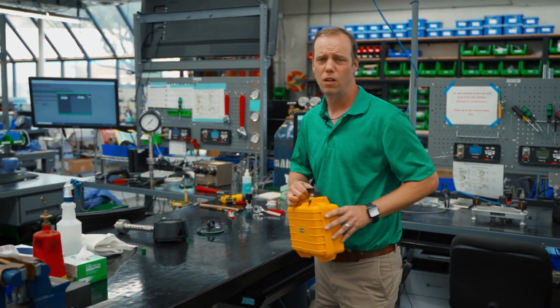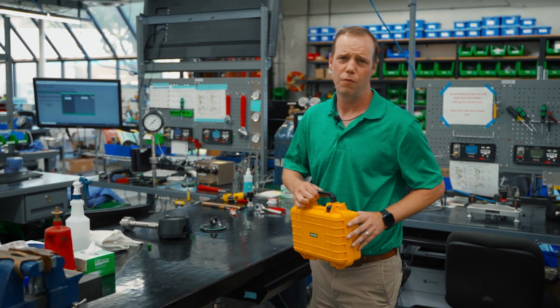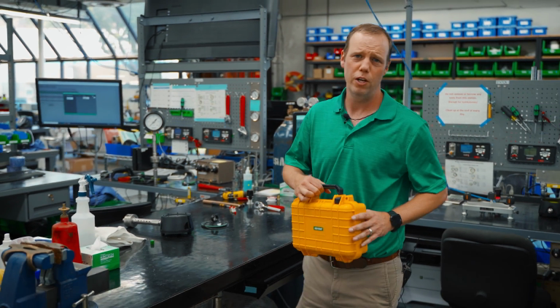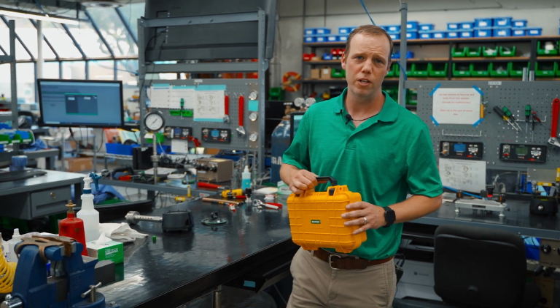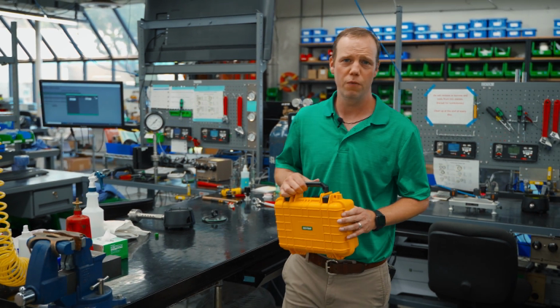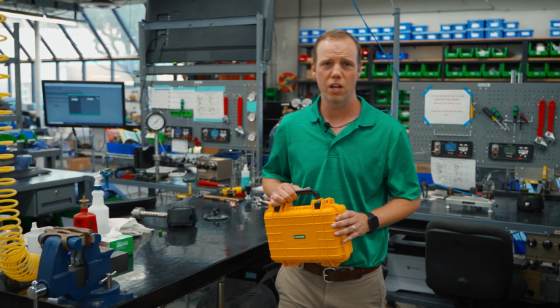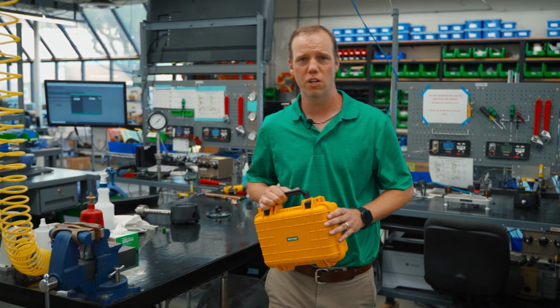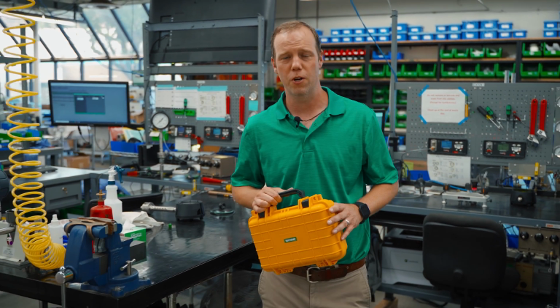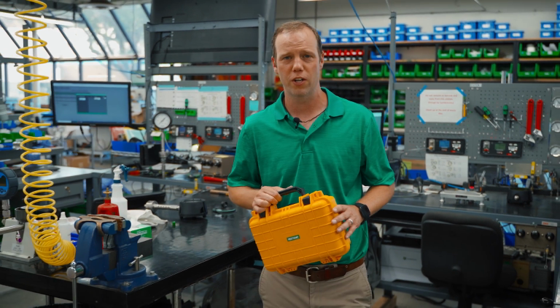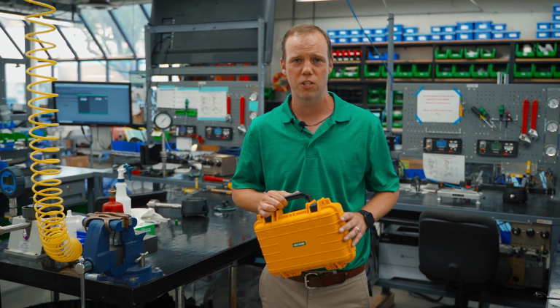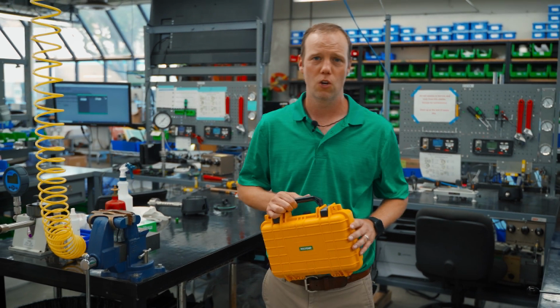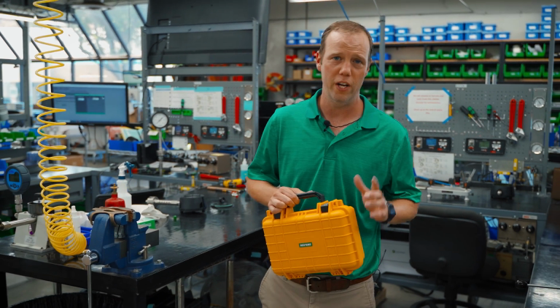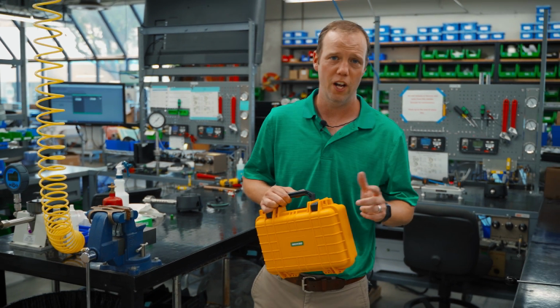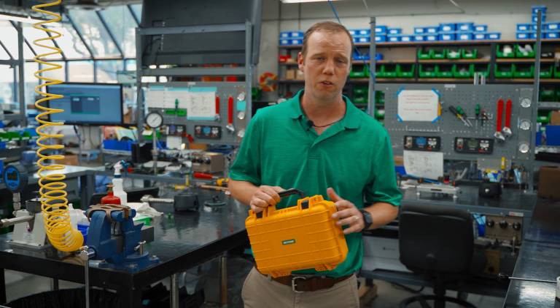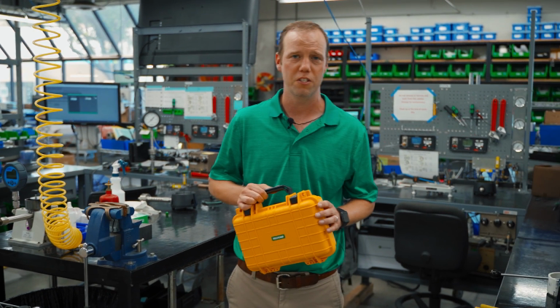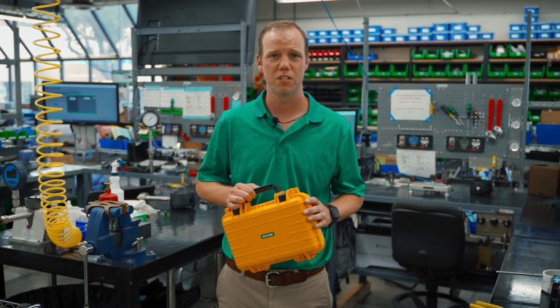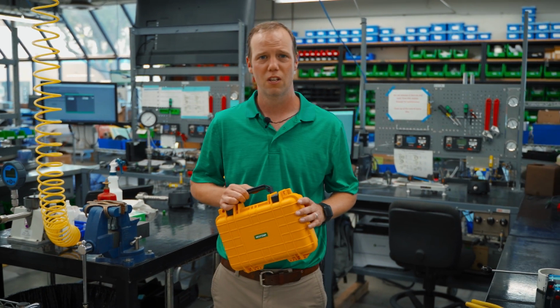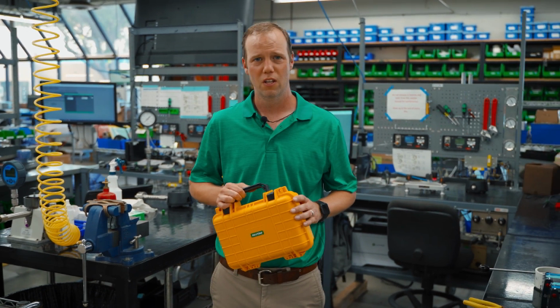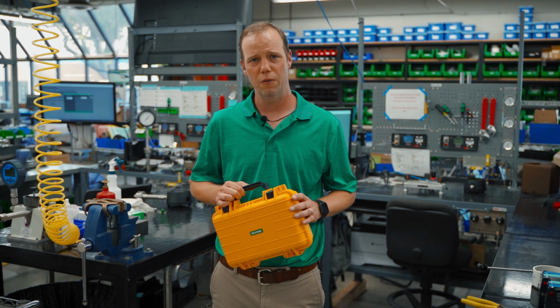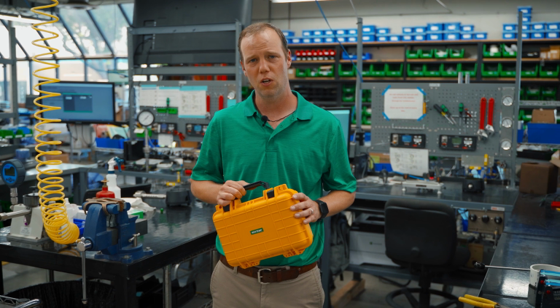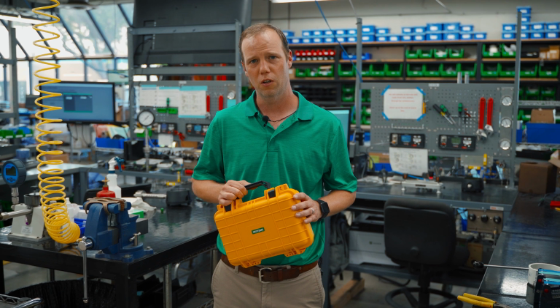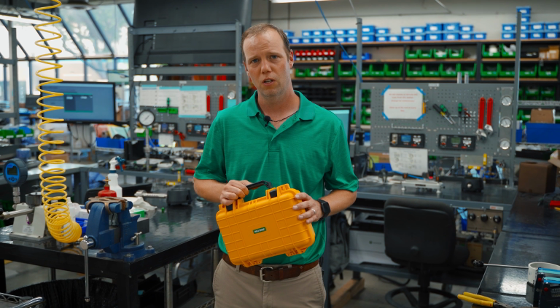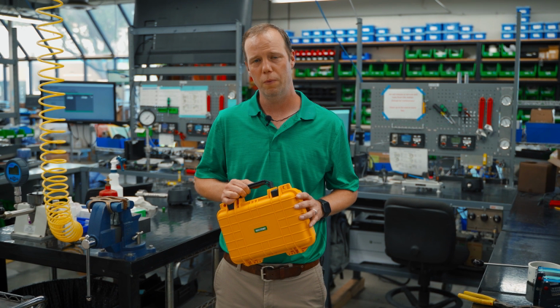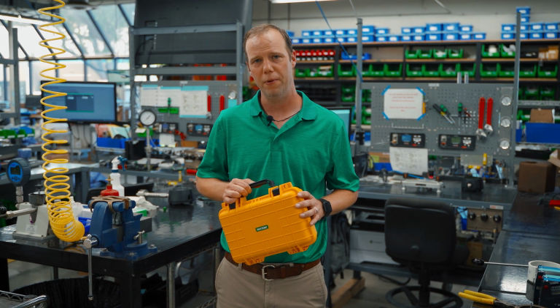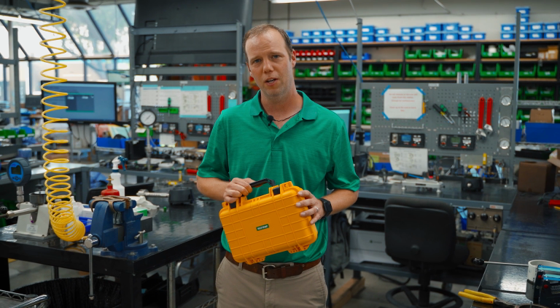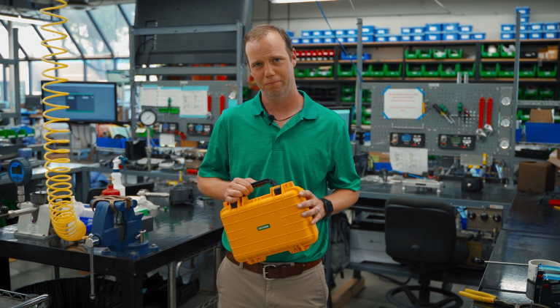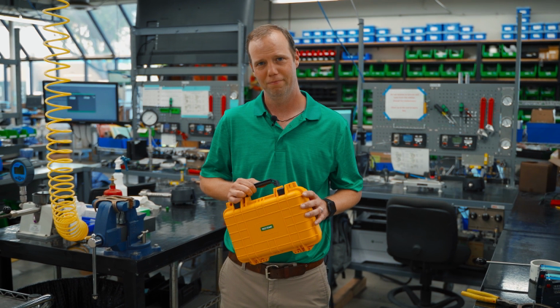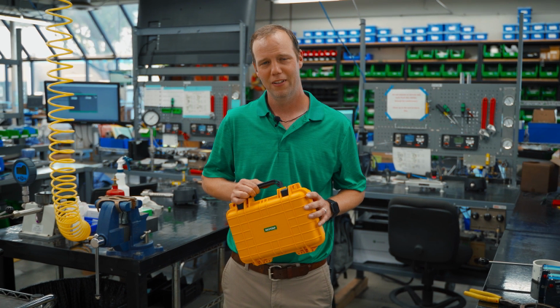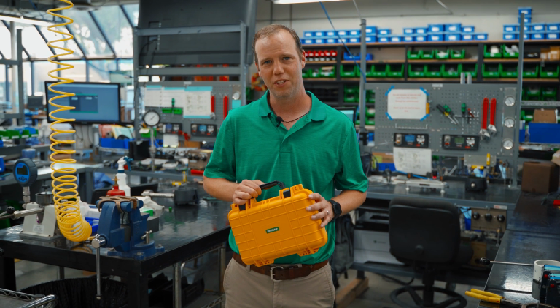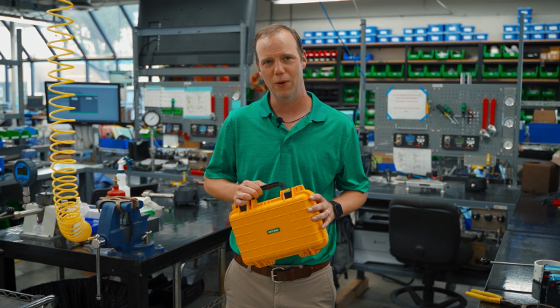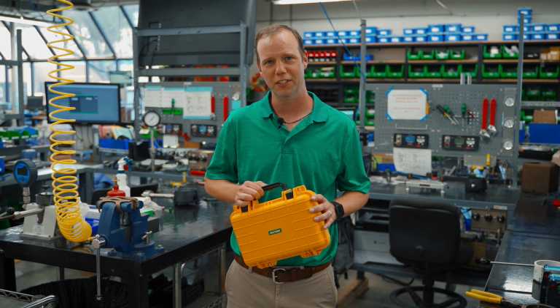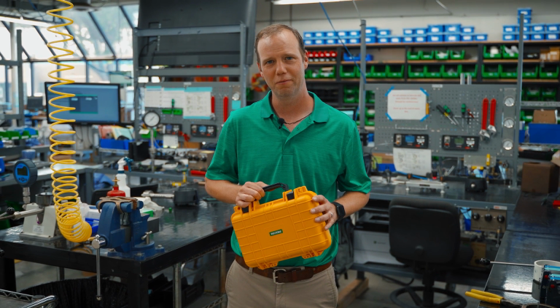If you need recertification on your pressure gauge or any other assistance, give us a call. We'd be happy to help. Thanks for watching — meet your experts.